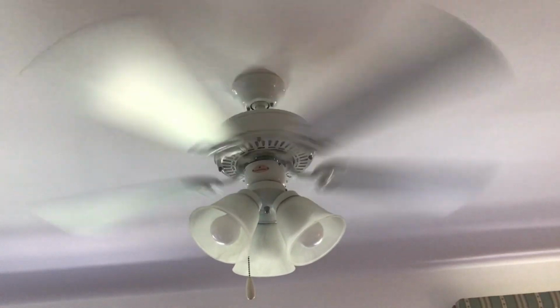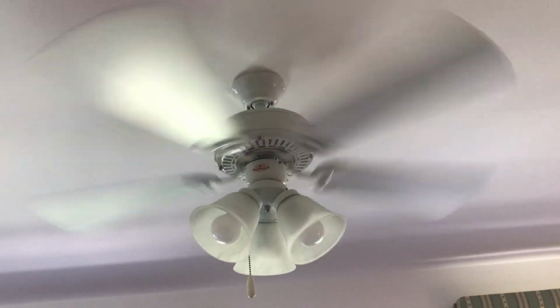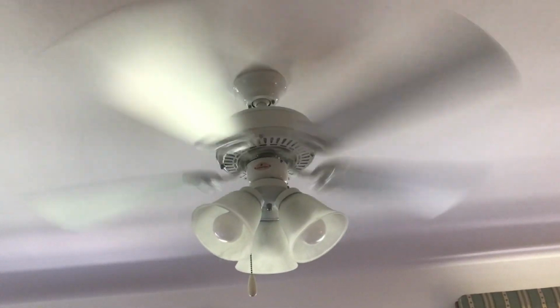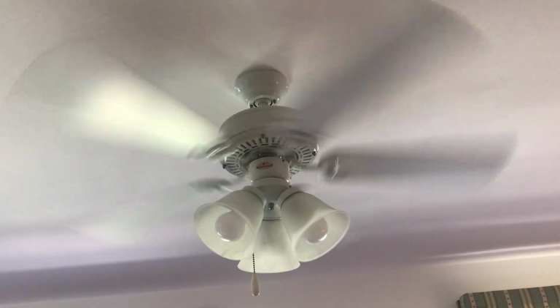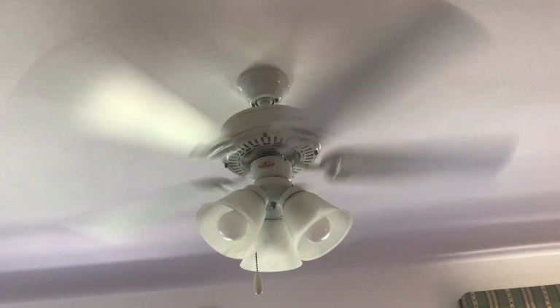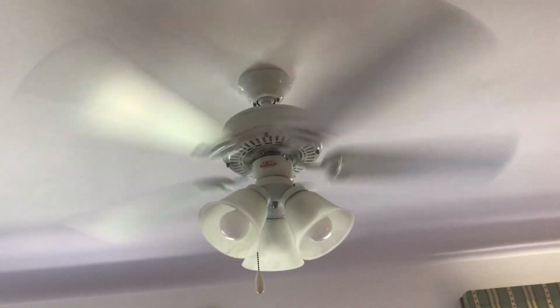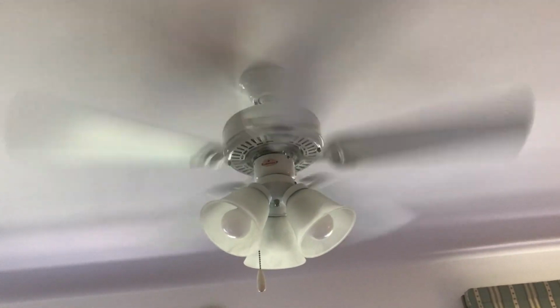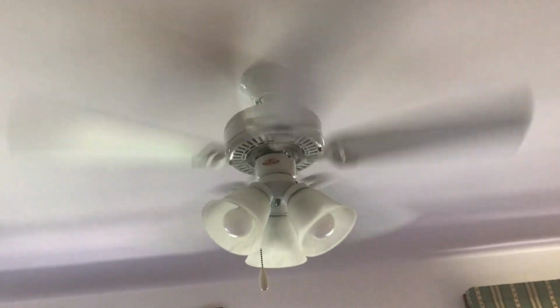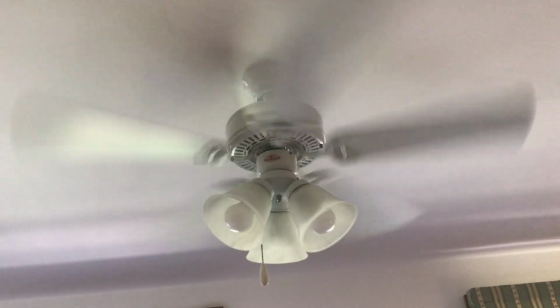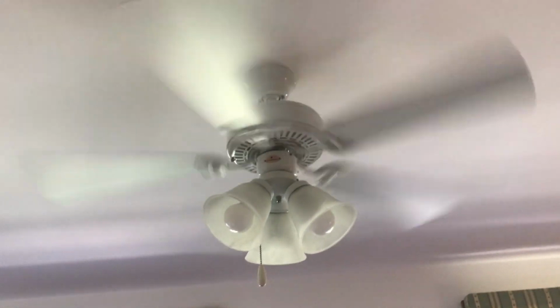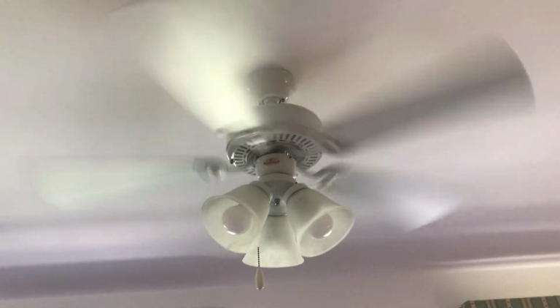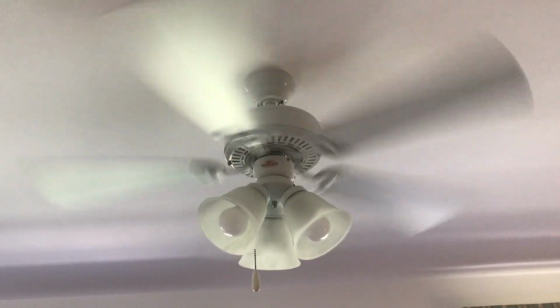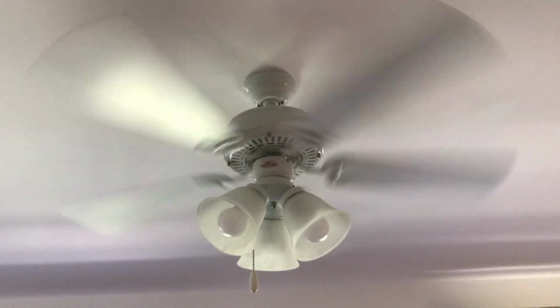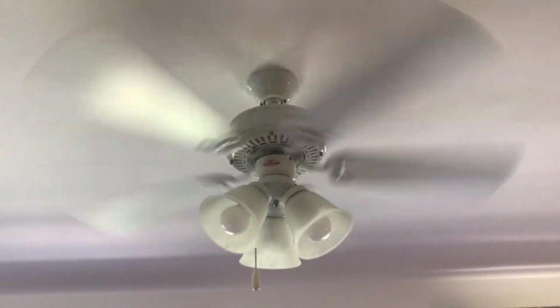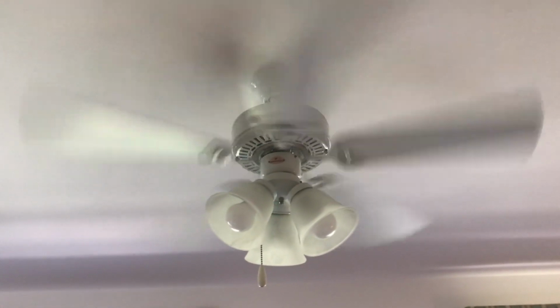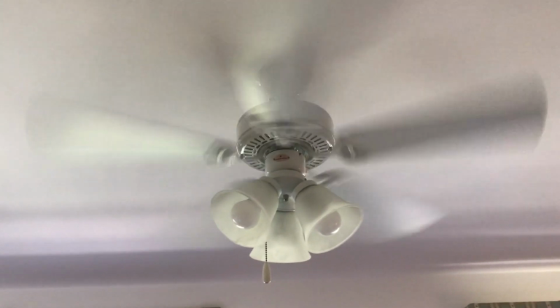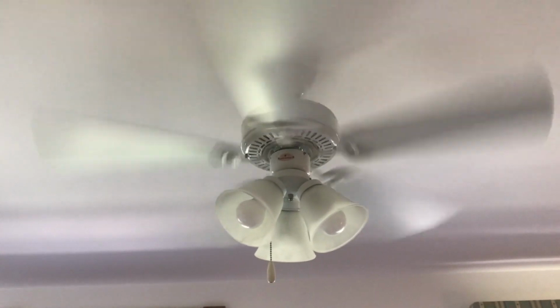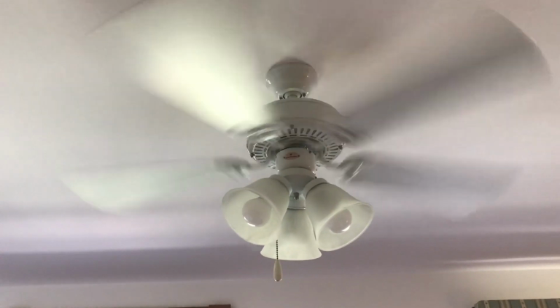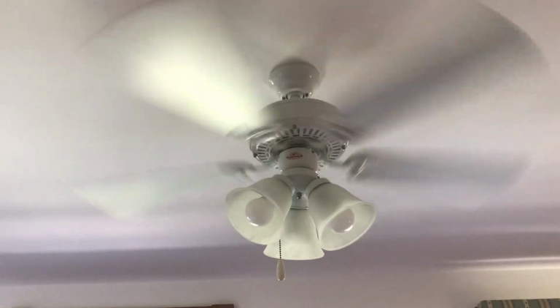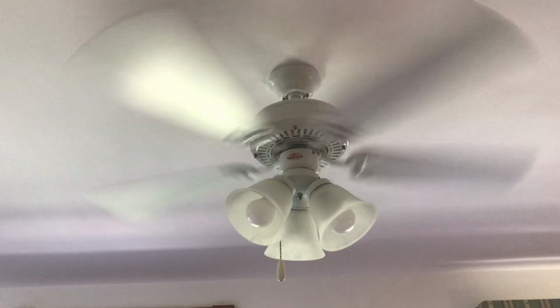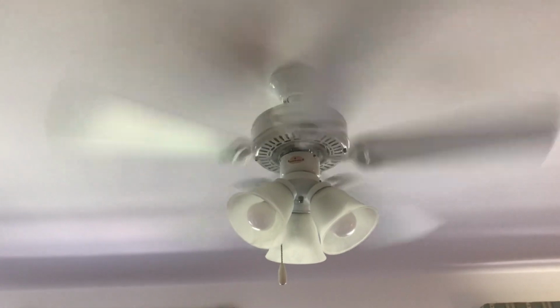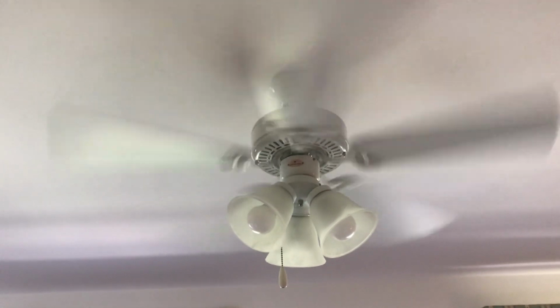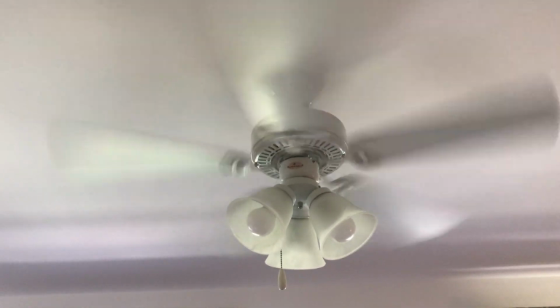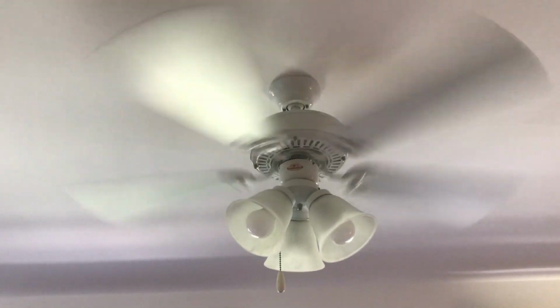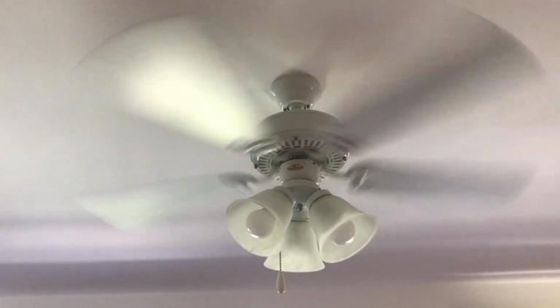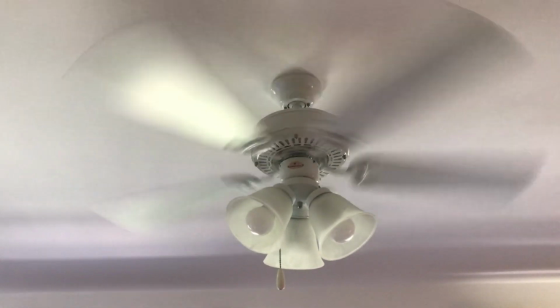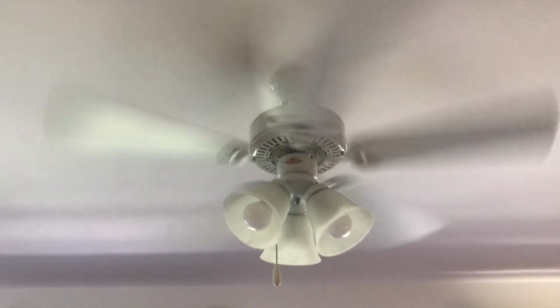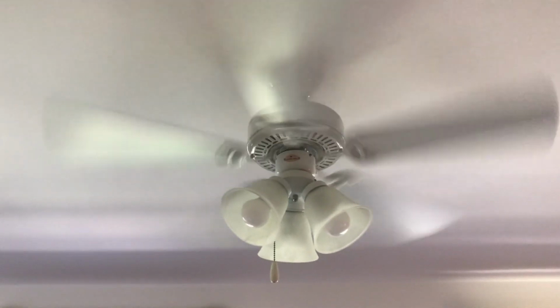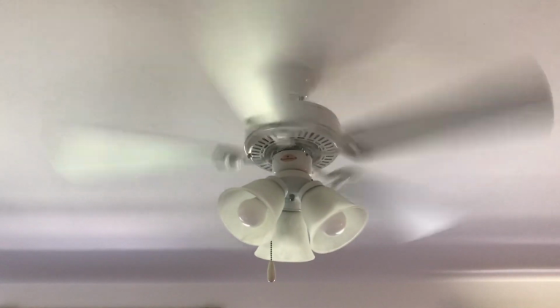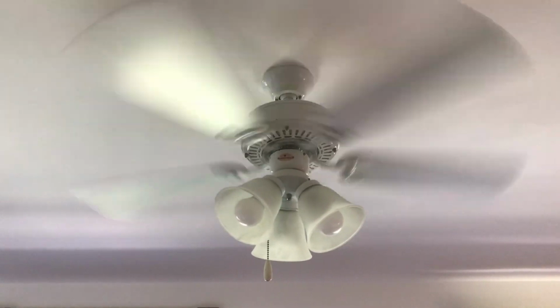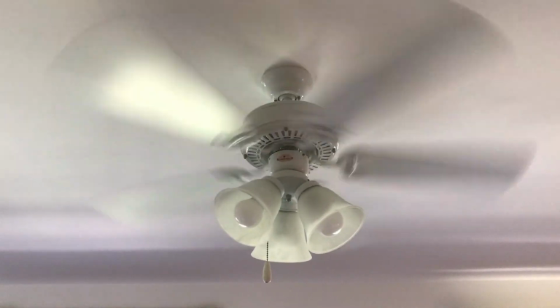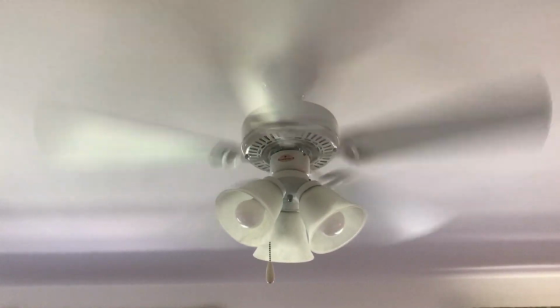It doesn't wobble much and it blows a good amount of air in the low speed.